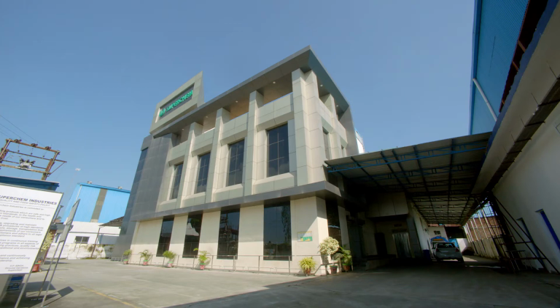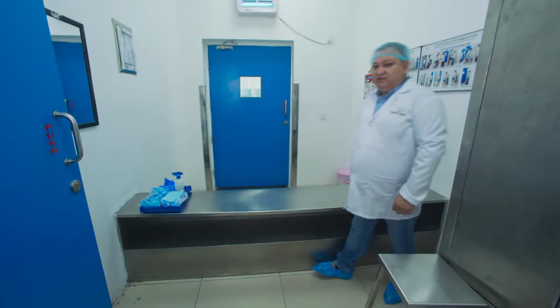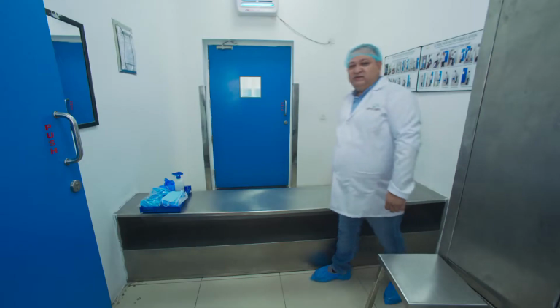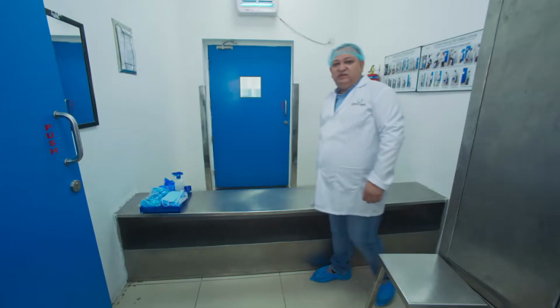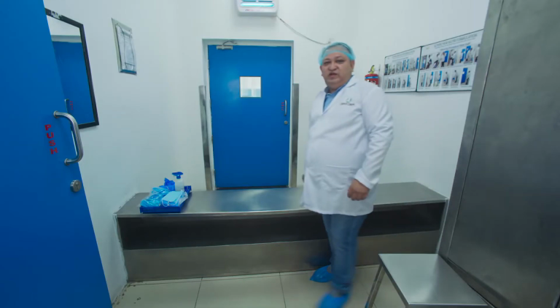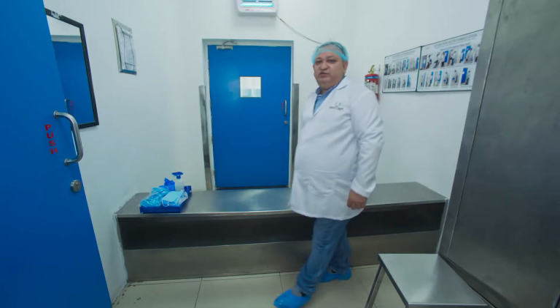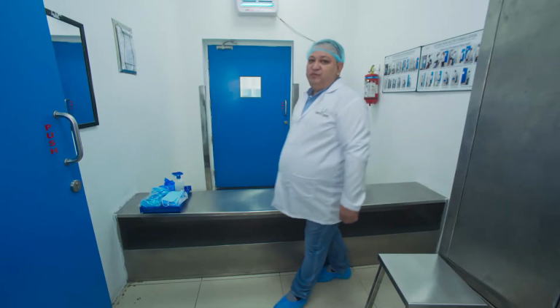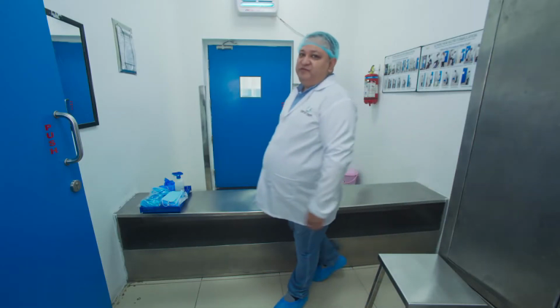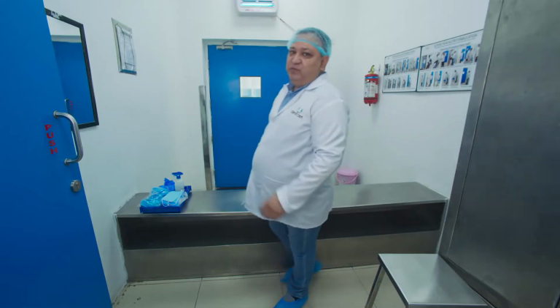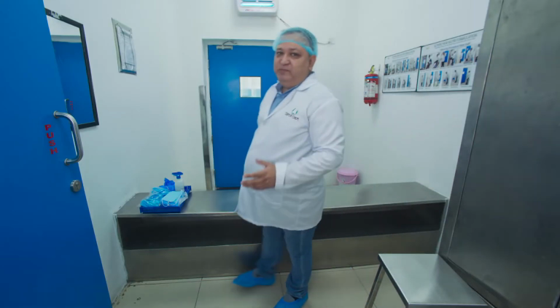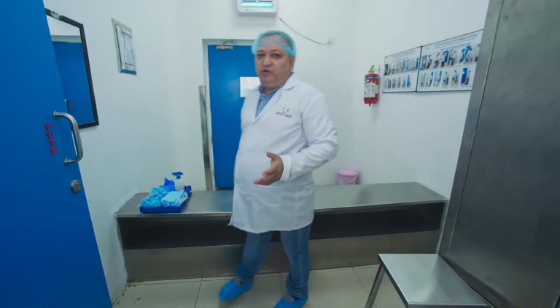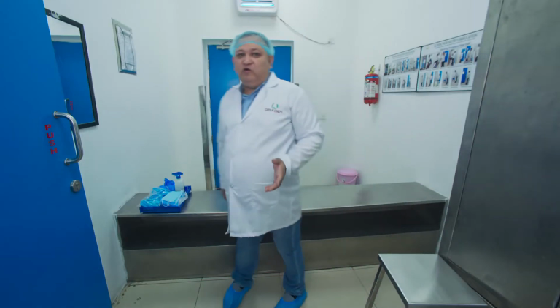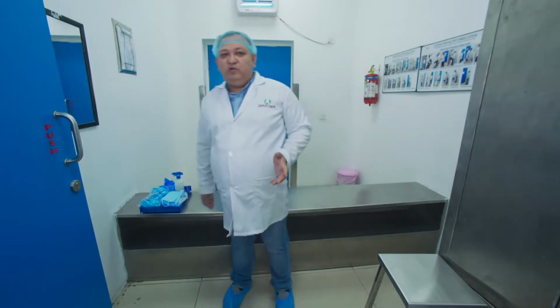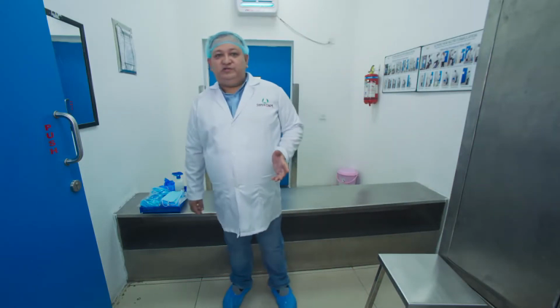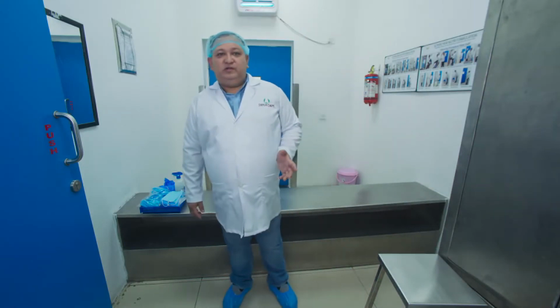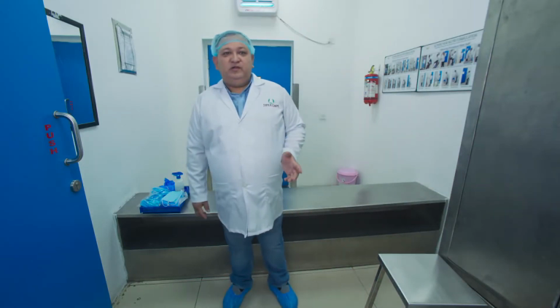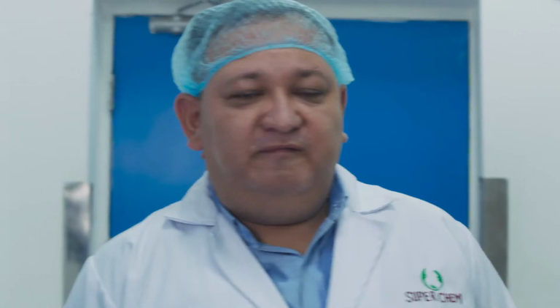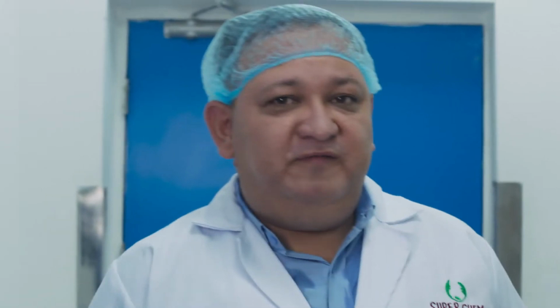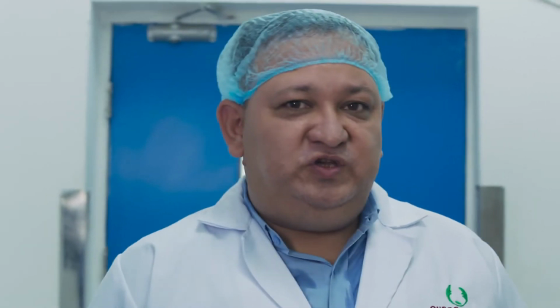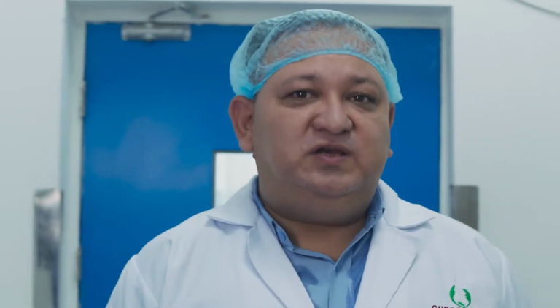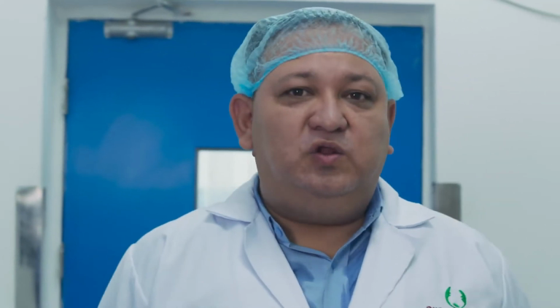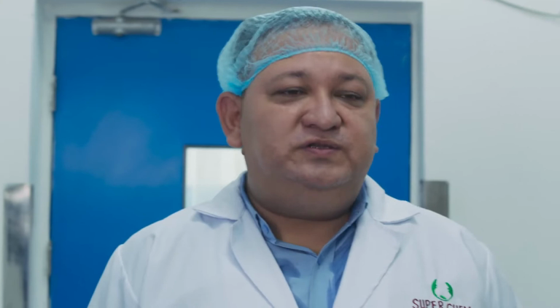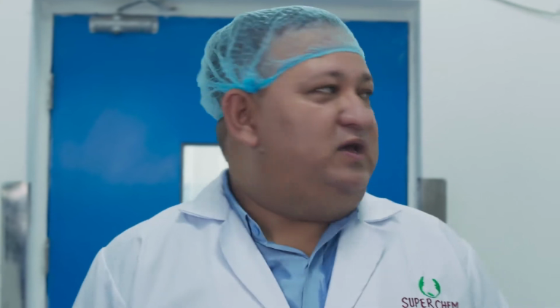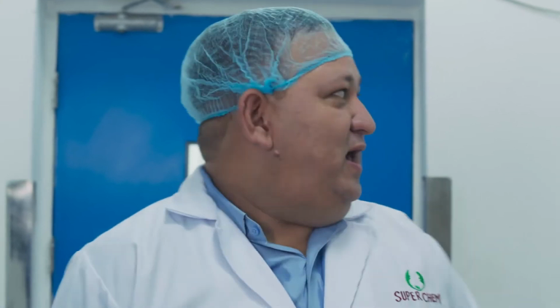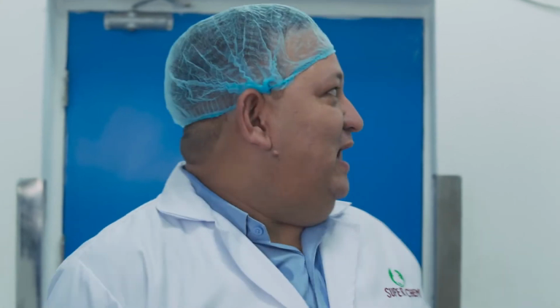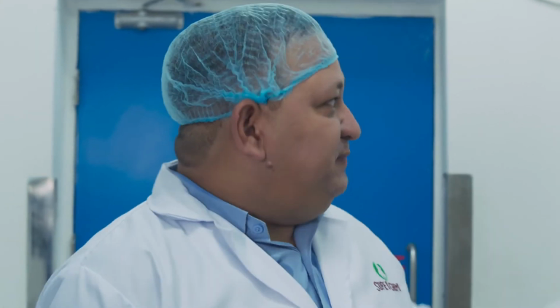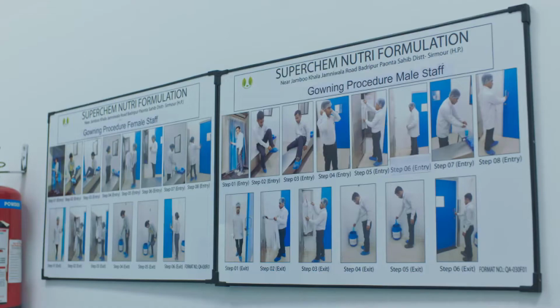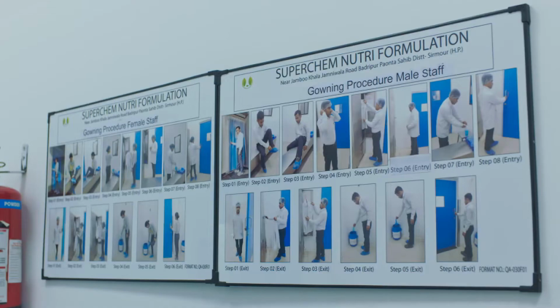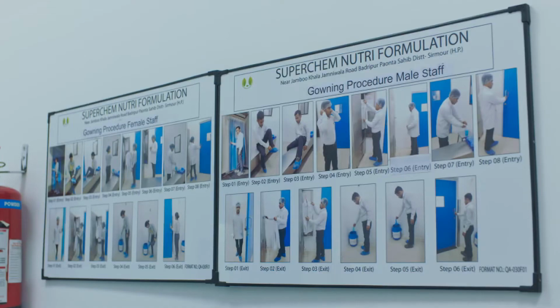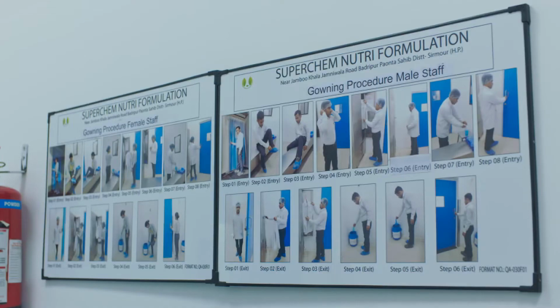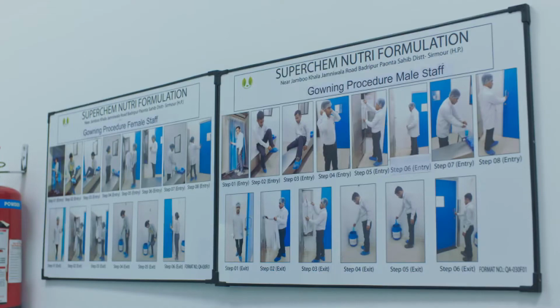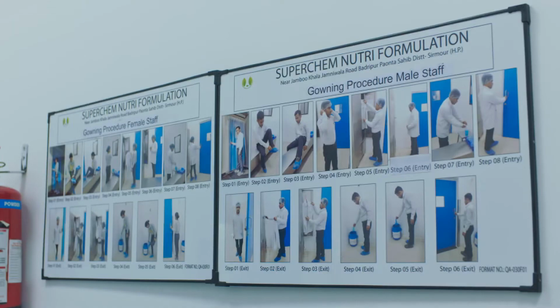This is the change room of Superchem Nutri Formulation, where we change our clothes as per the gowning procedure put here.